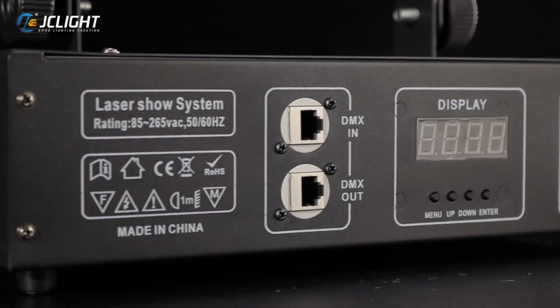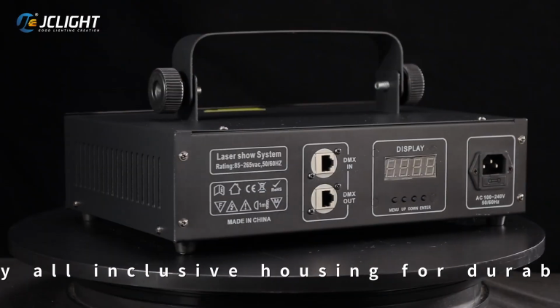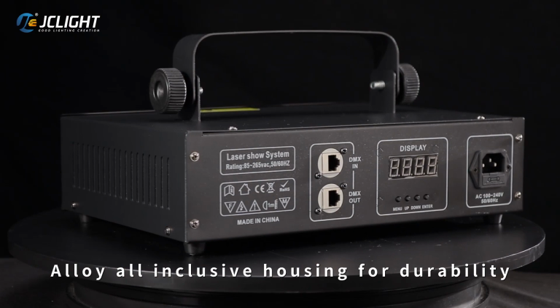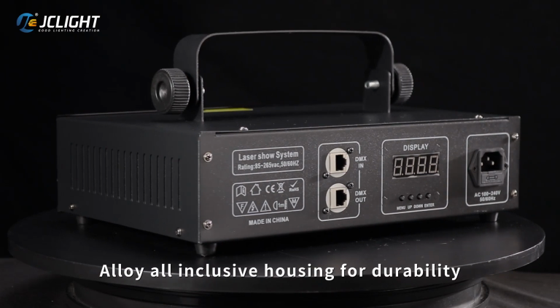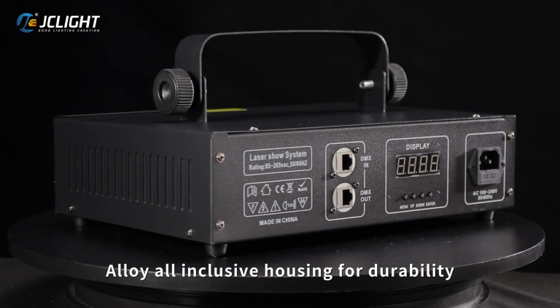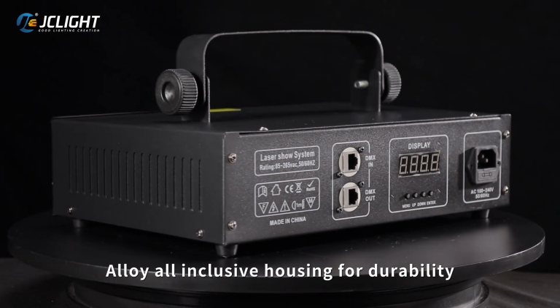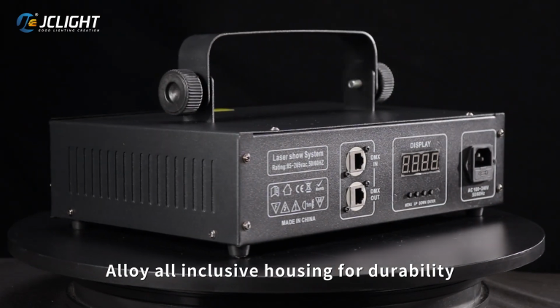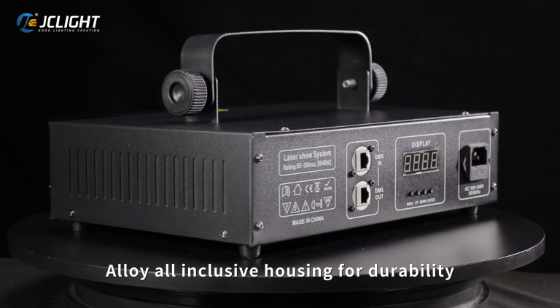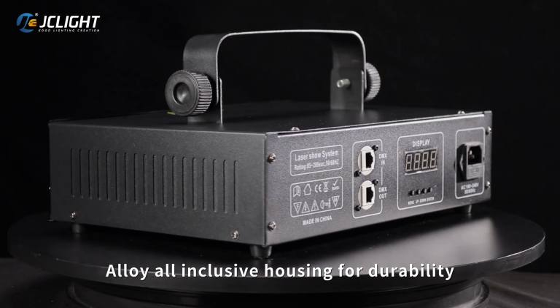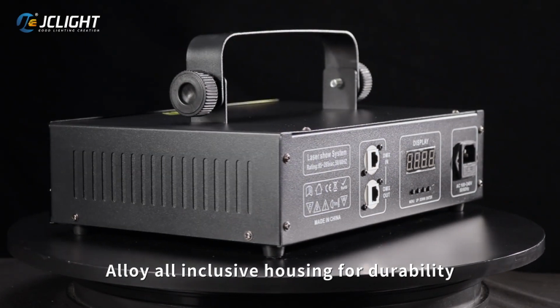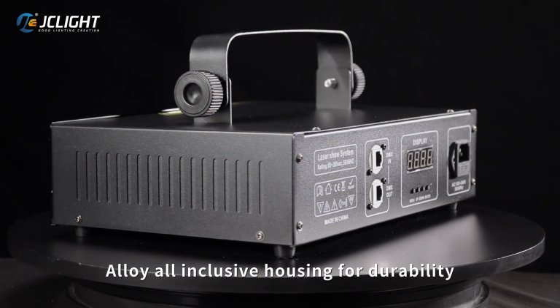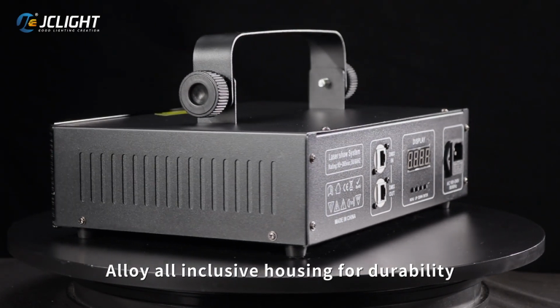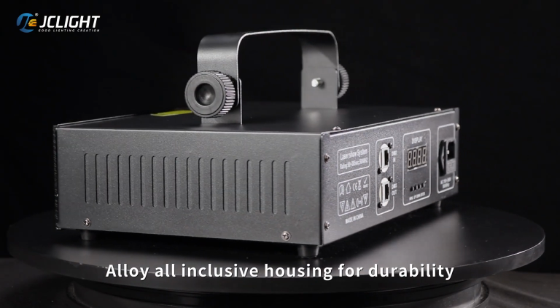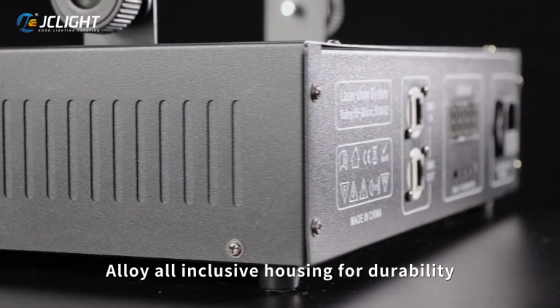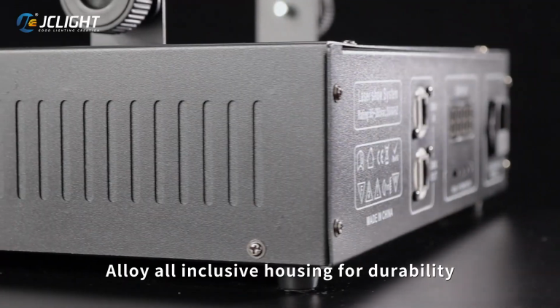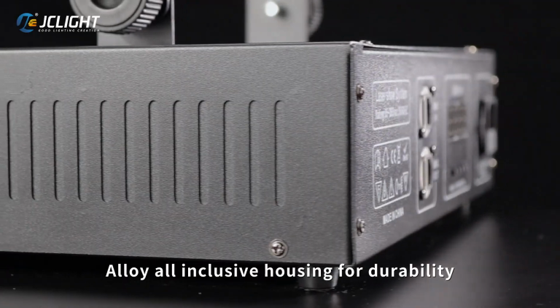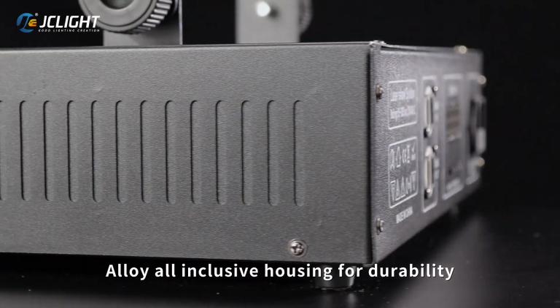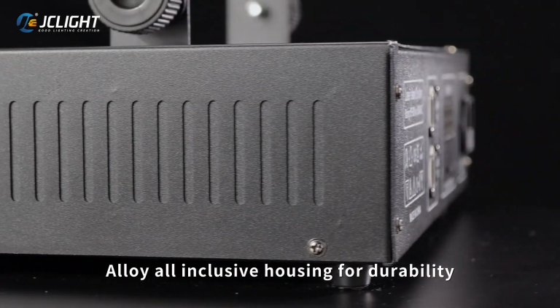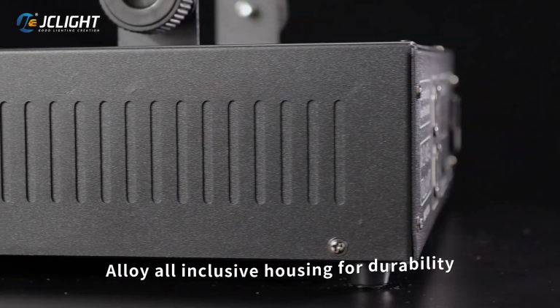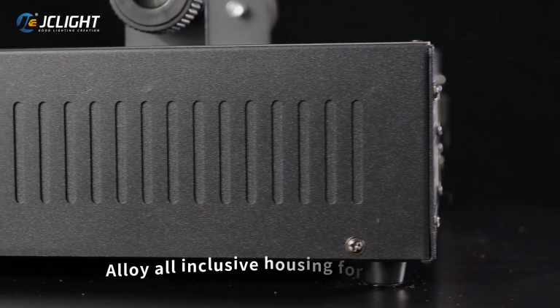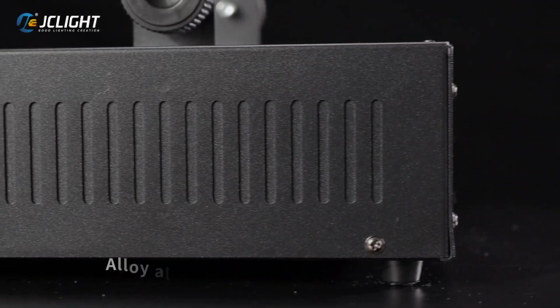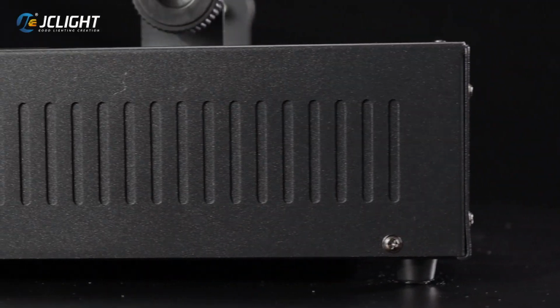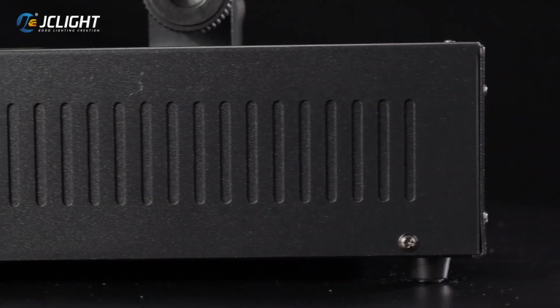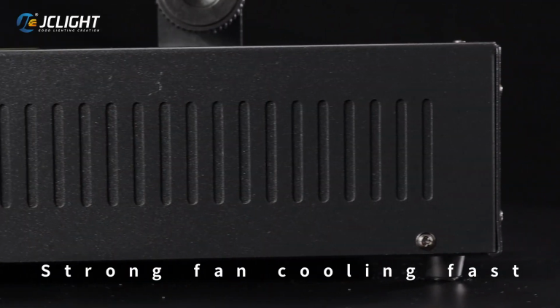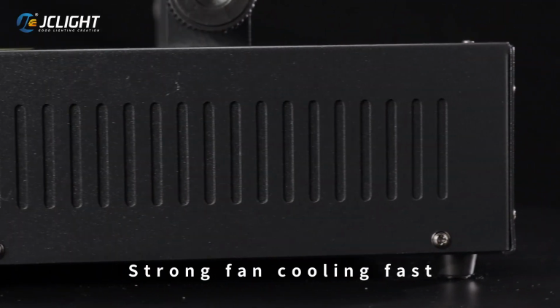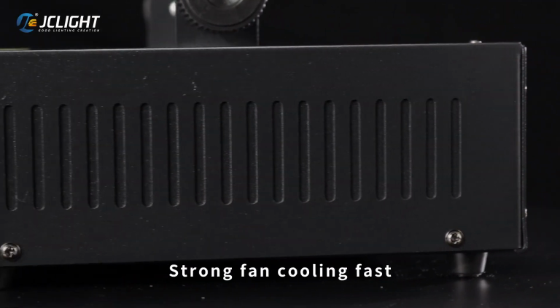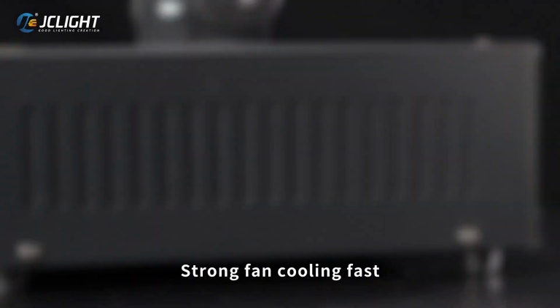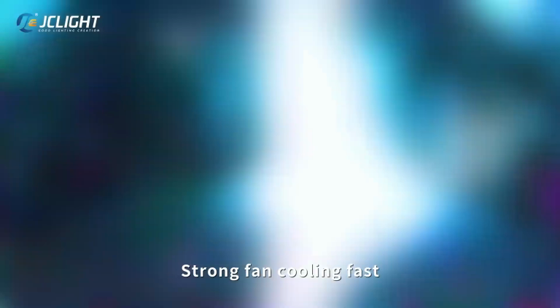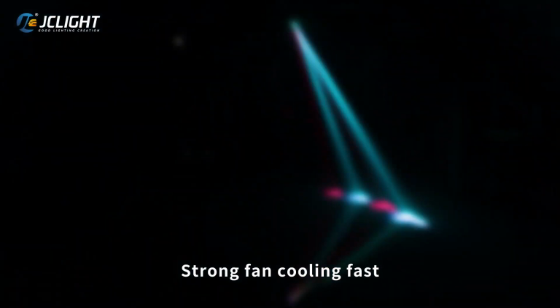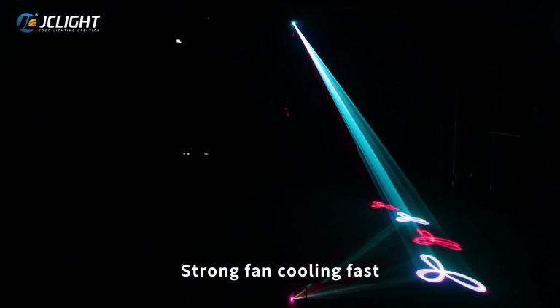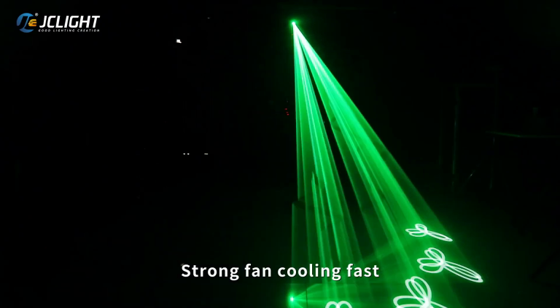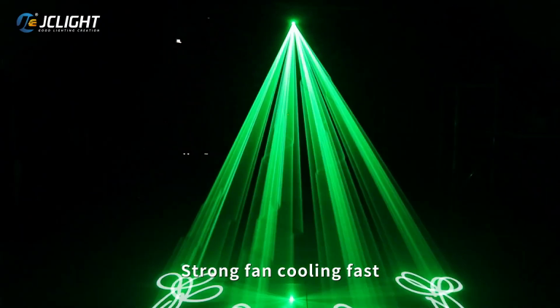Alloy all-inclusive housing for durability. Strong fan cooling tested for reliable performance.